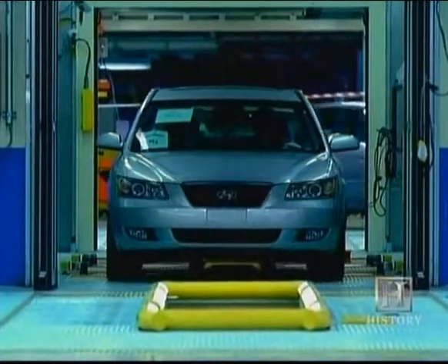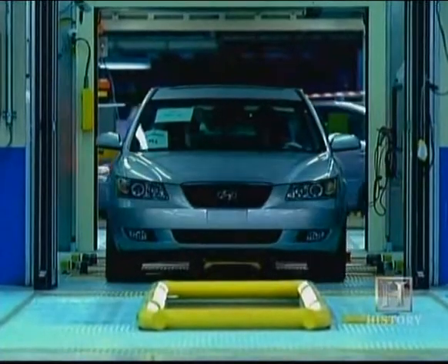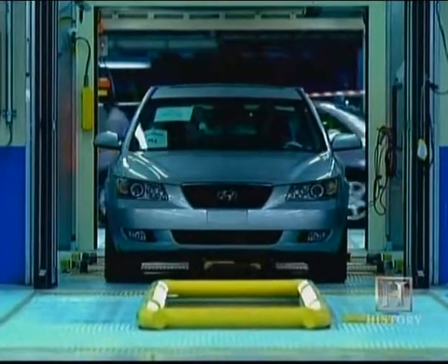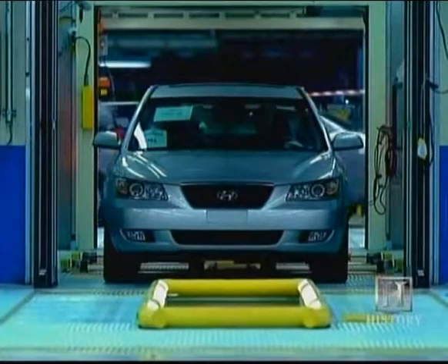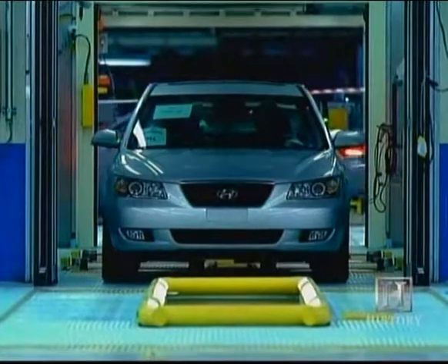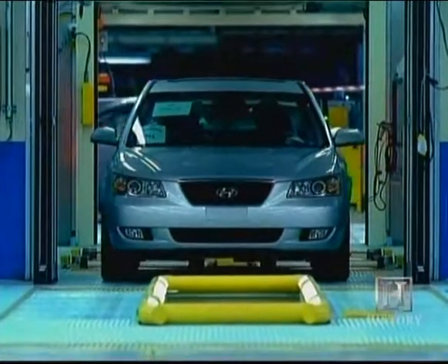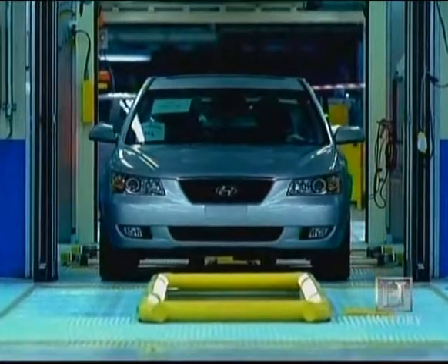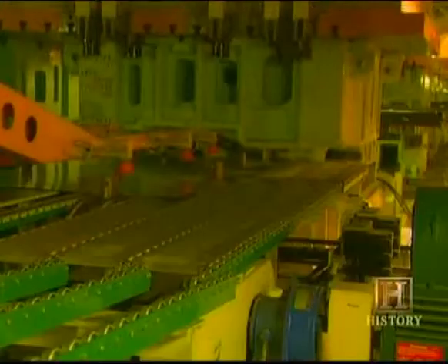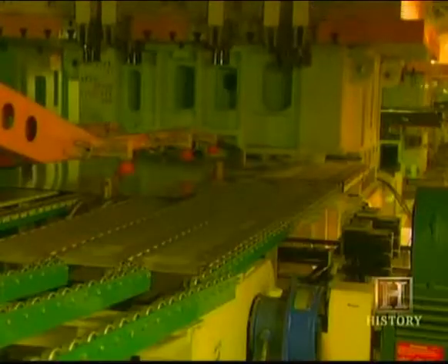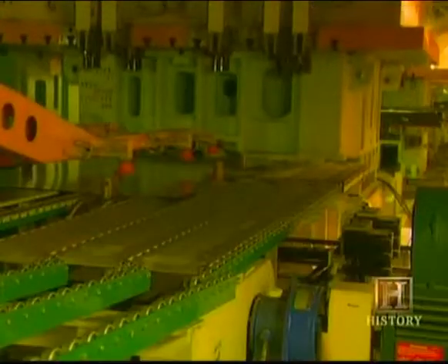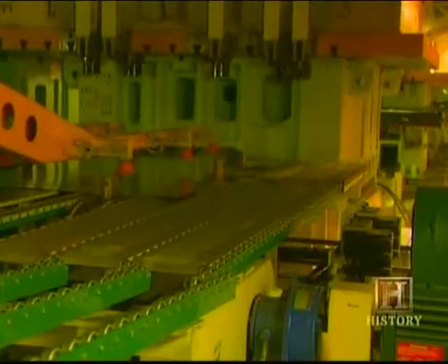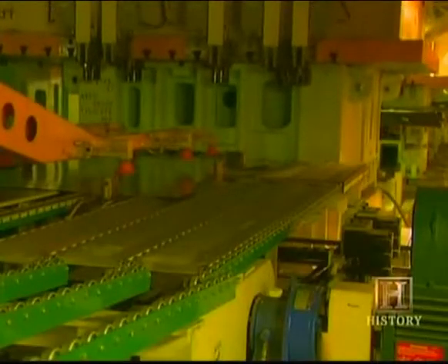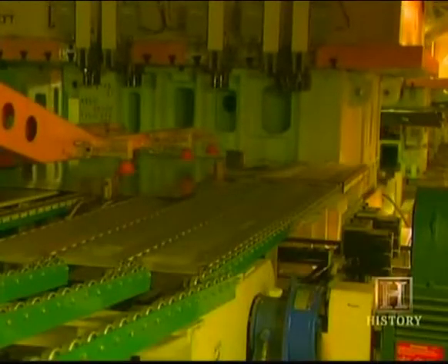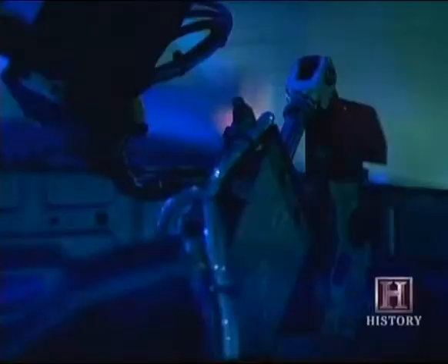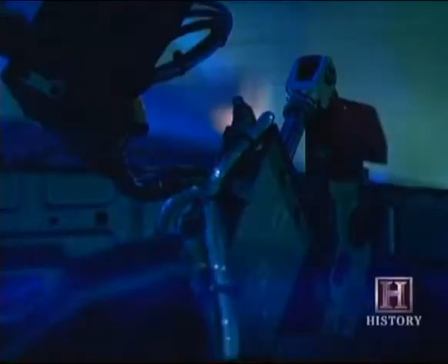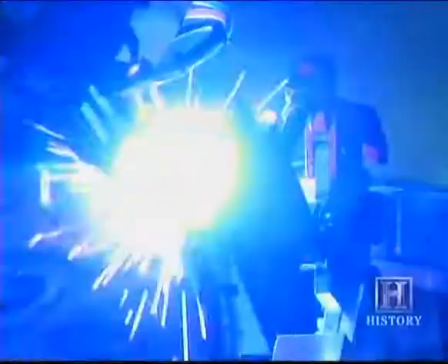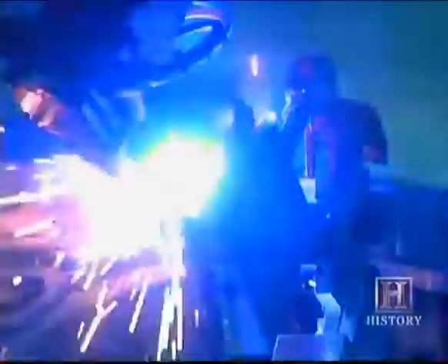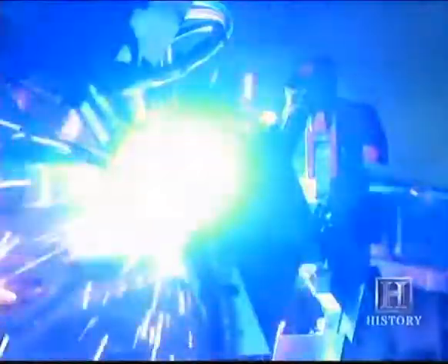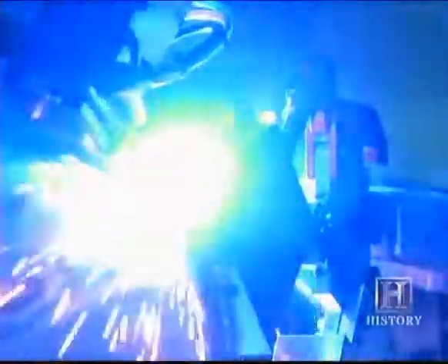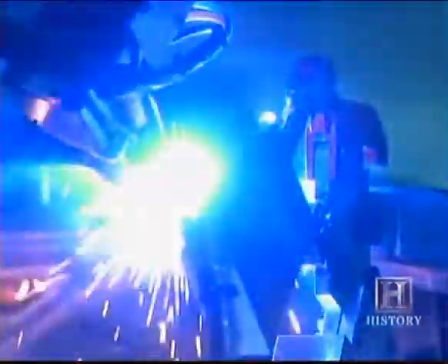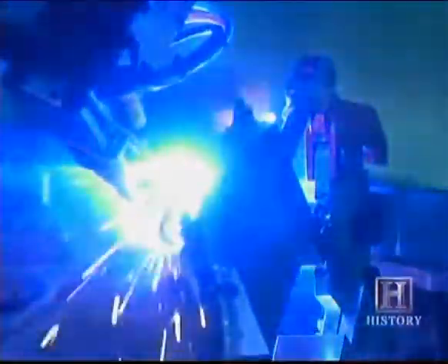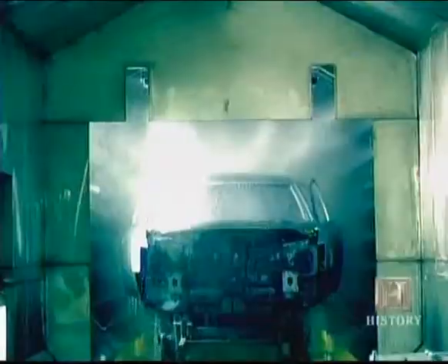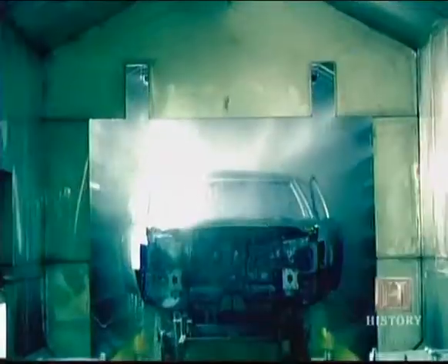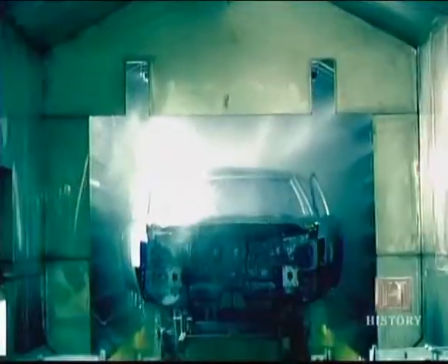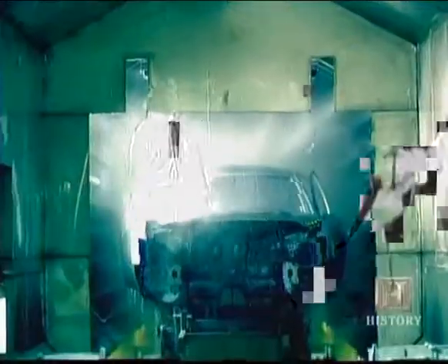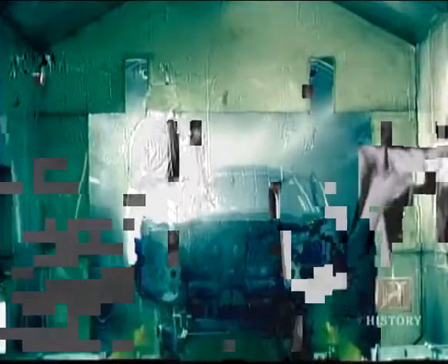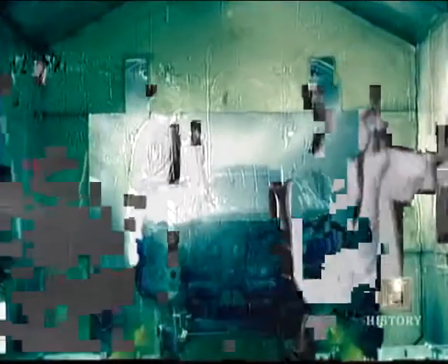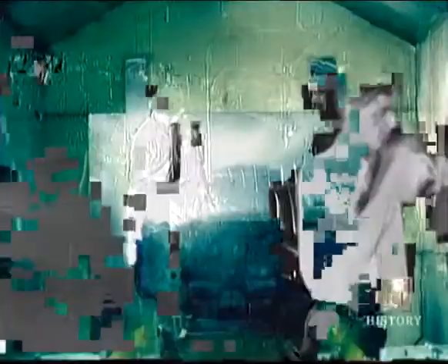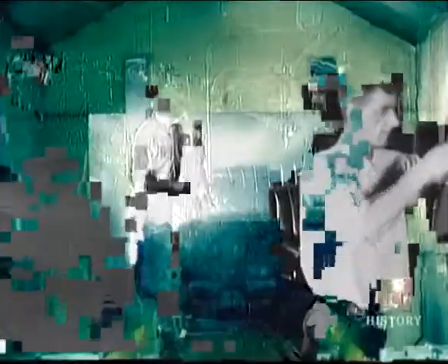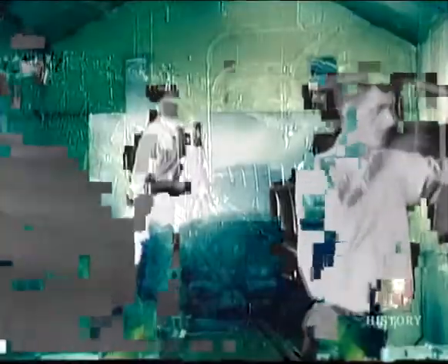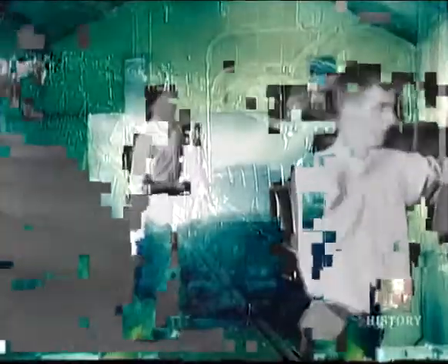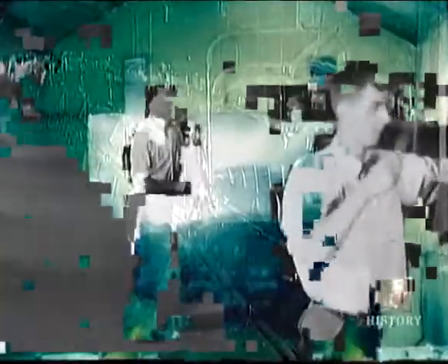Along the way, there's a whole lot of stamping, welding, painting — all driven by the need for speed.